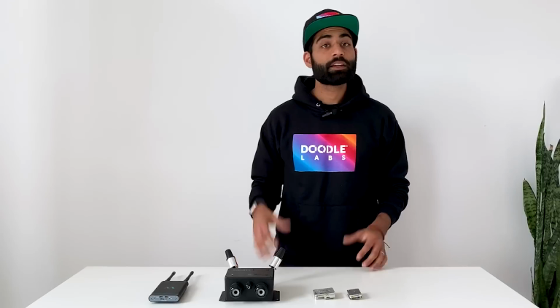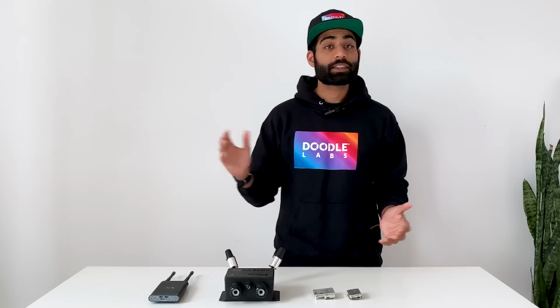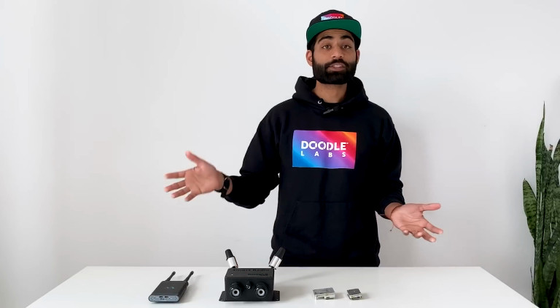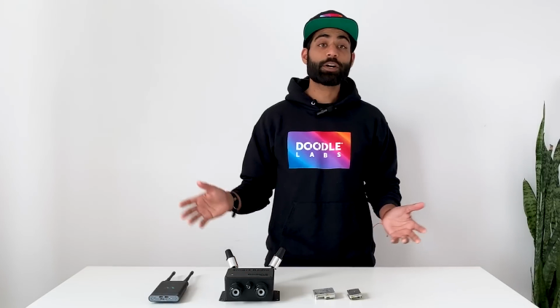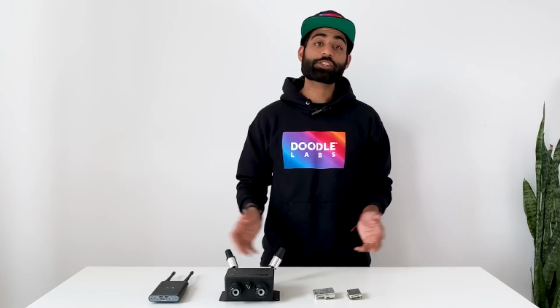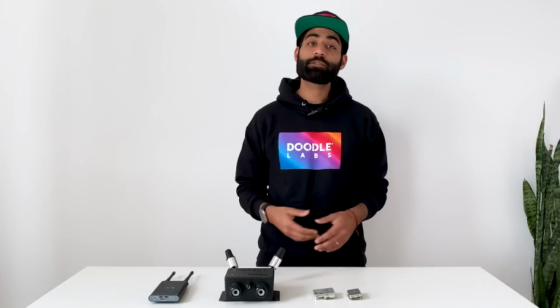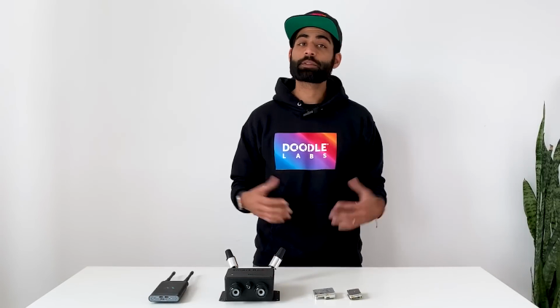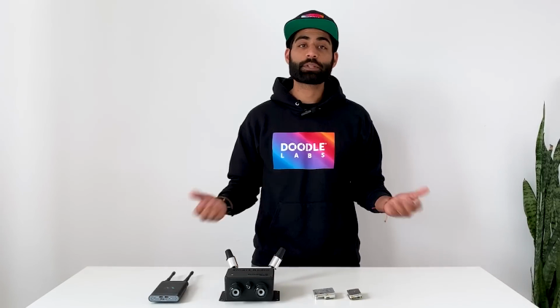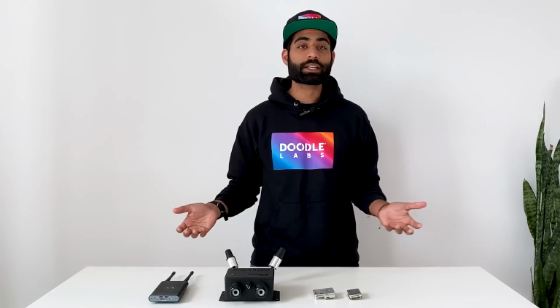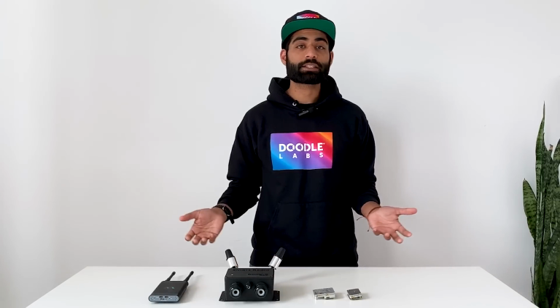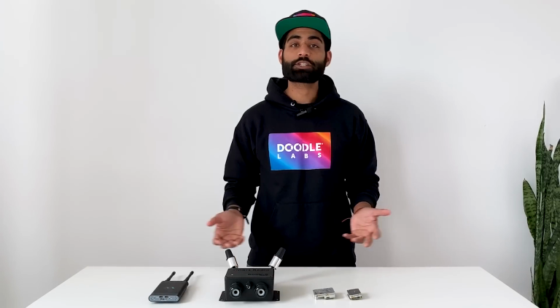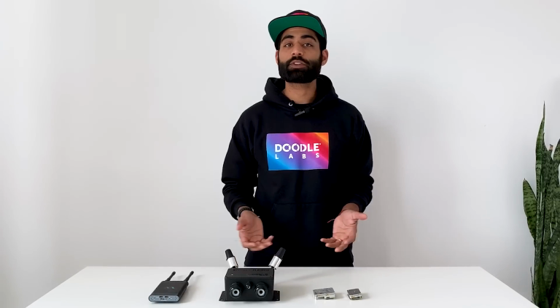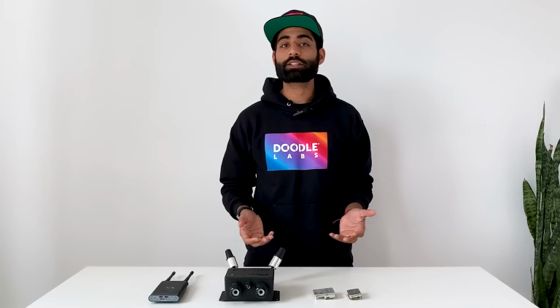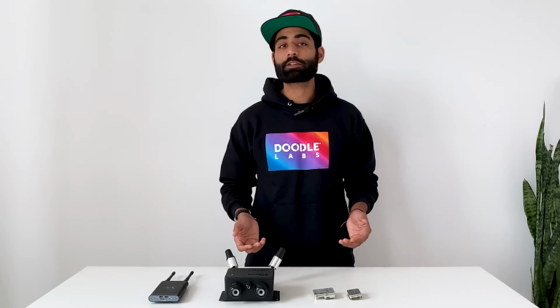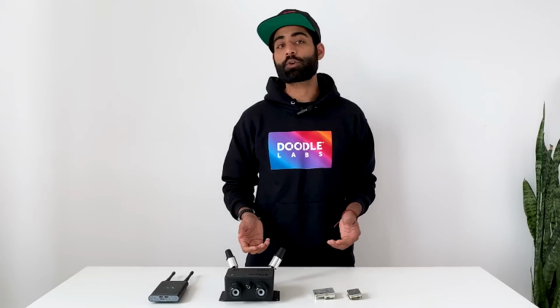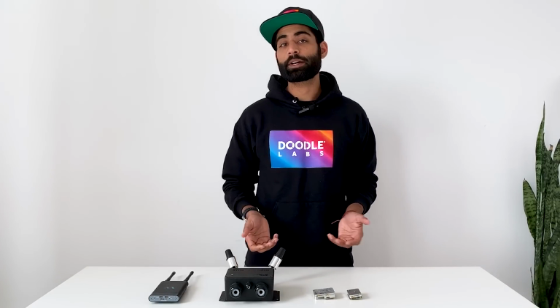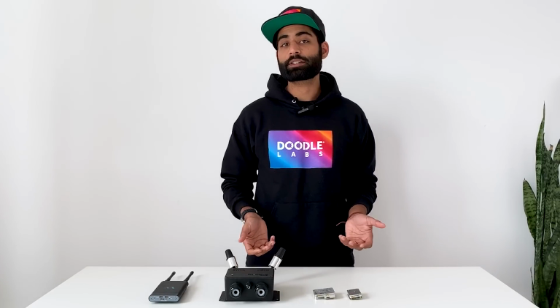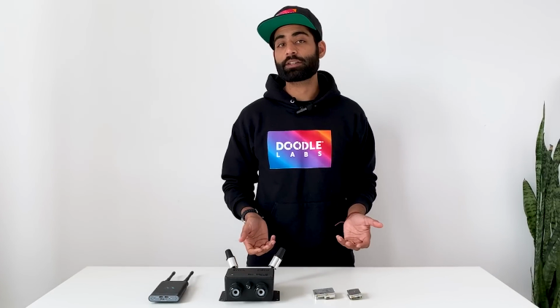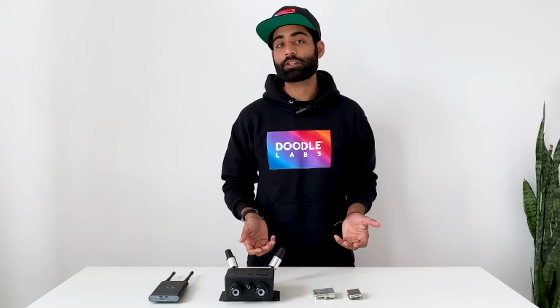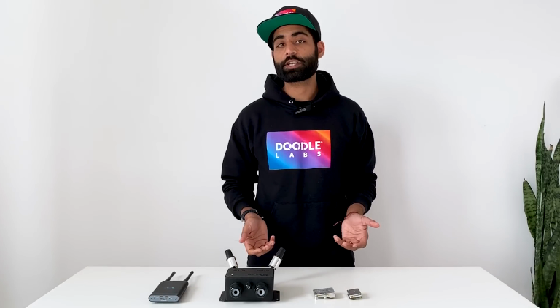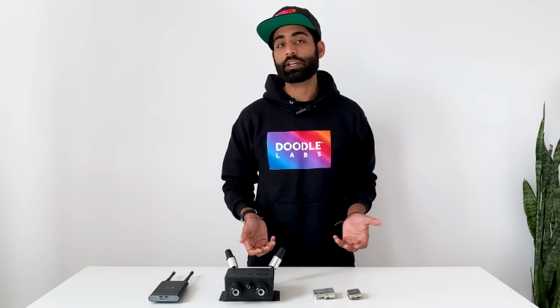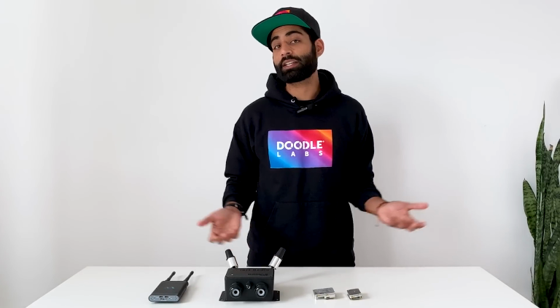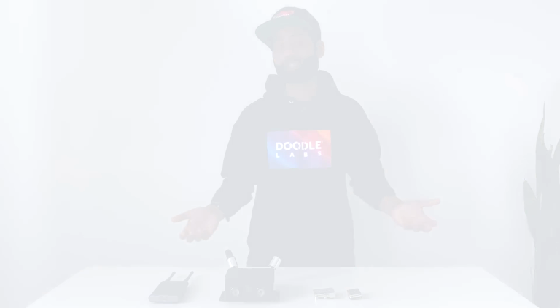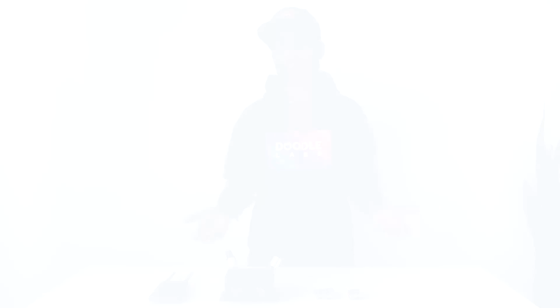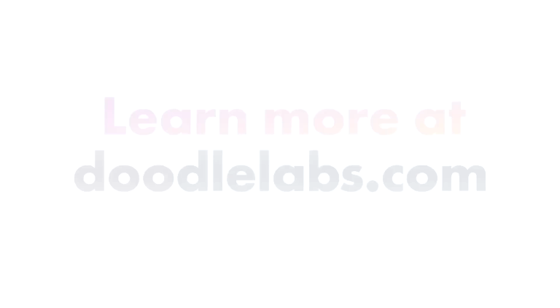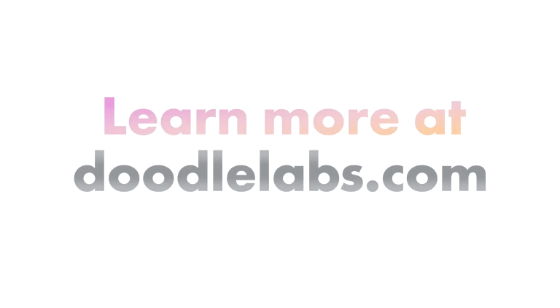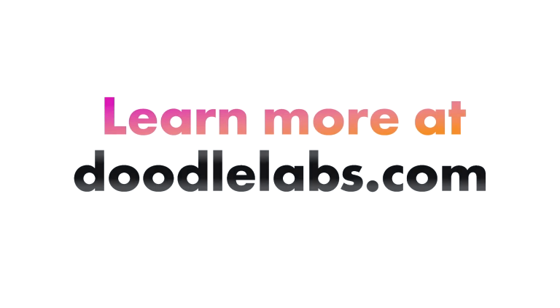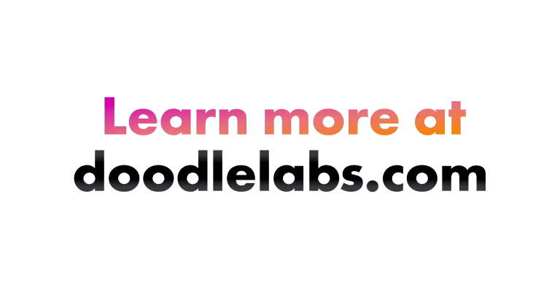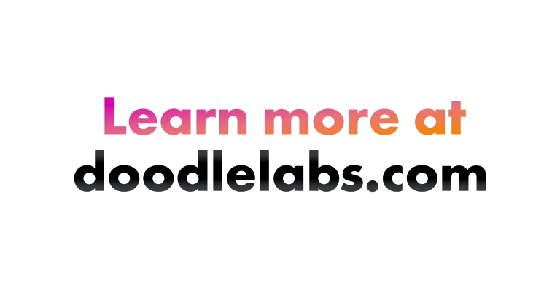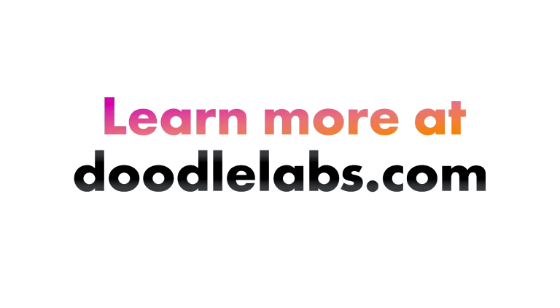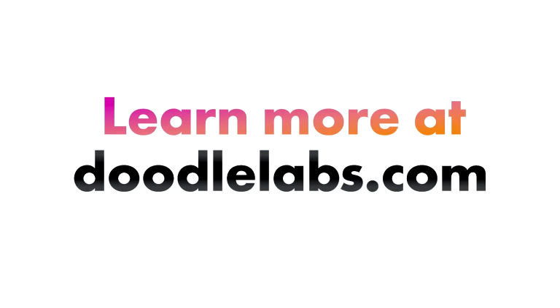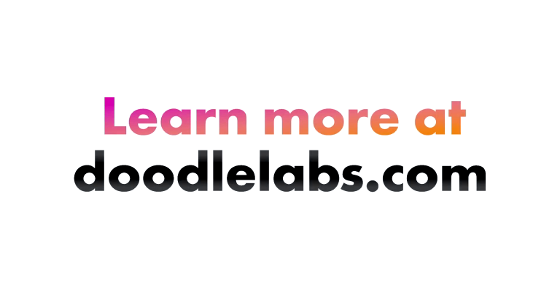Thanks for watching. Please get in touch if you'd like to learn more about our technology and to see if we can help support any of your work.